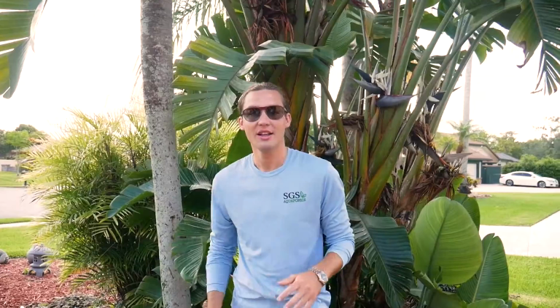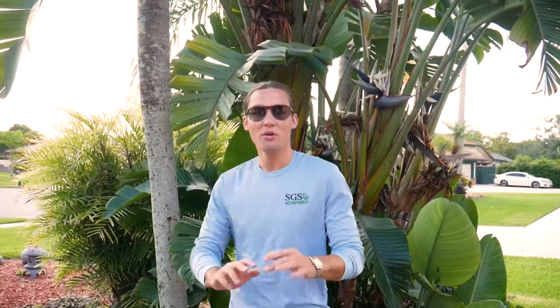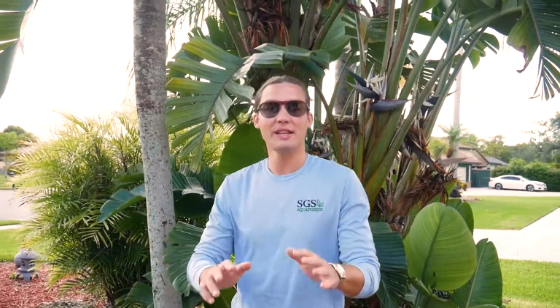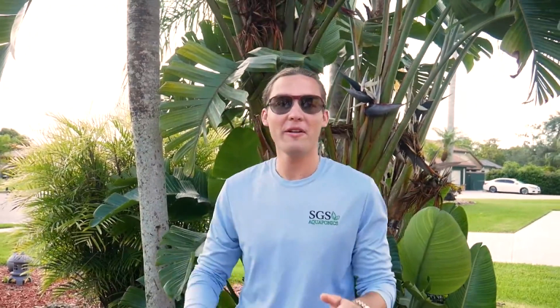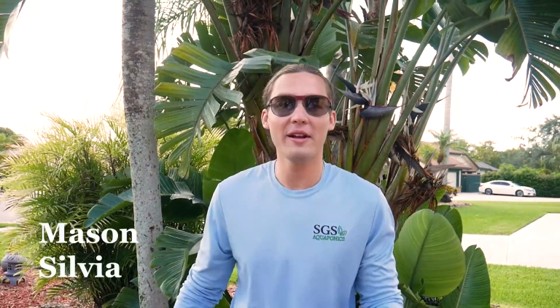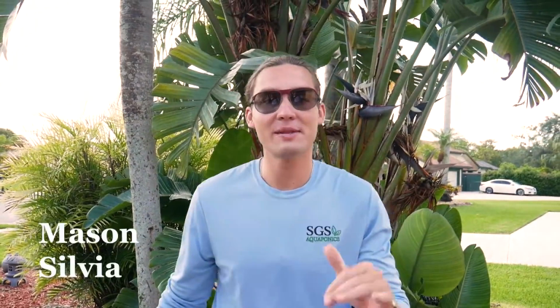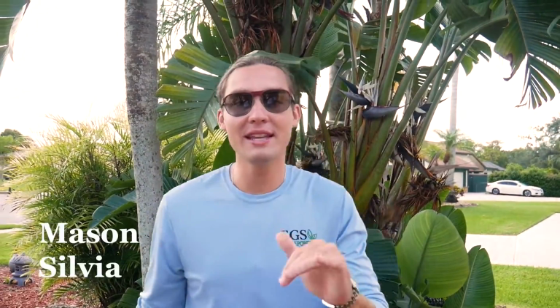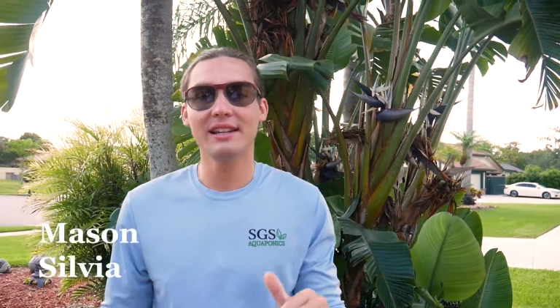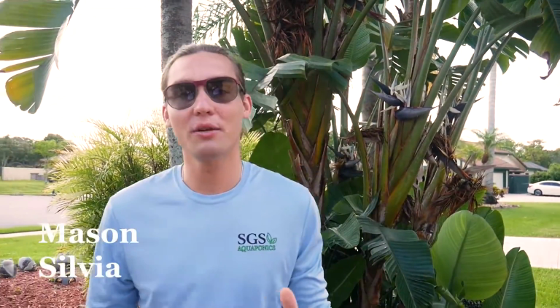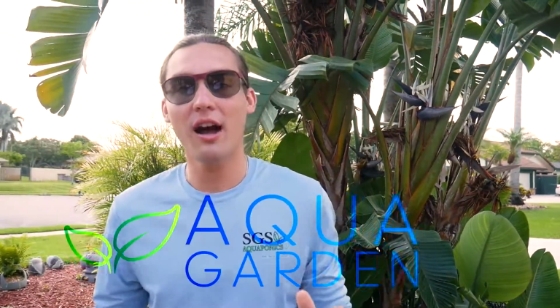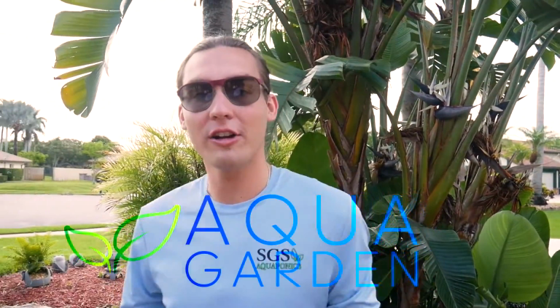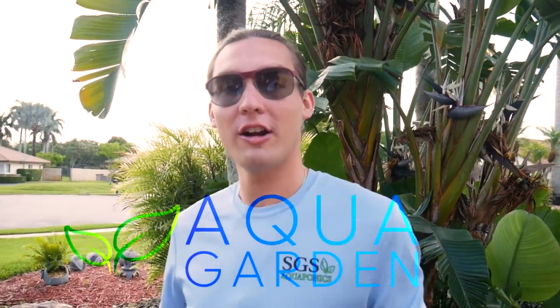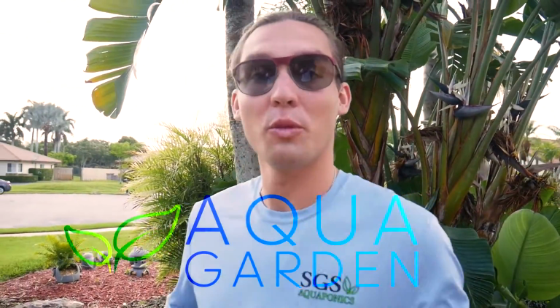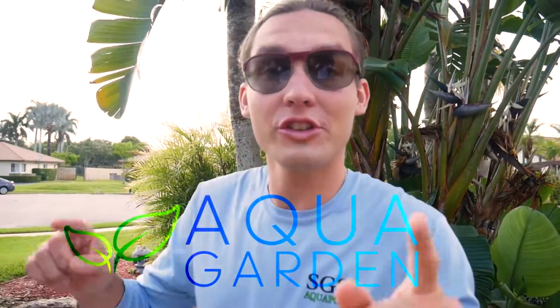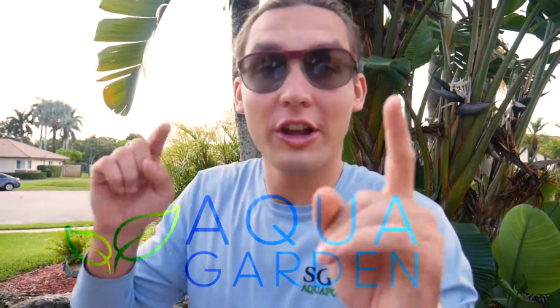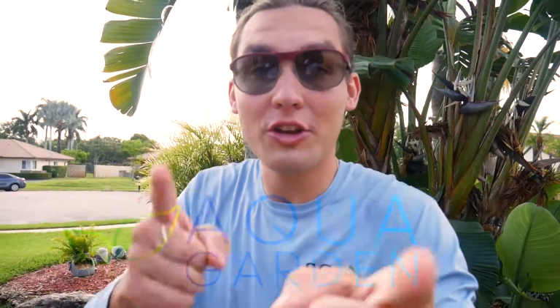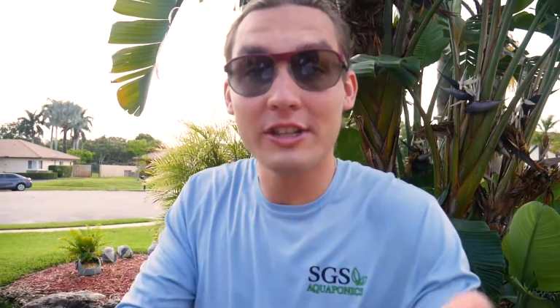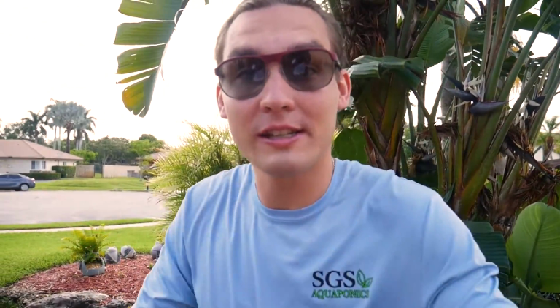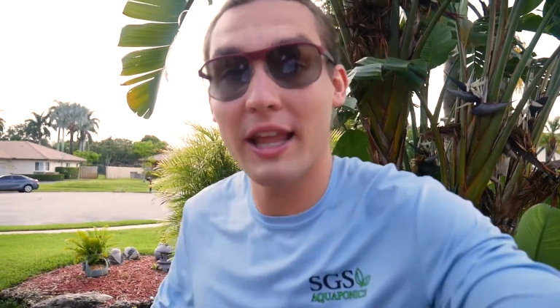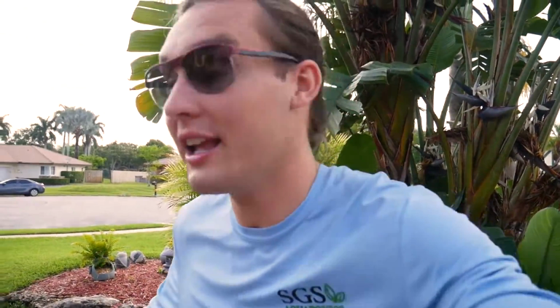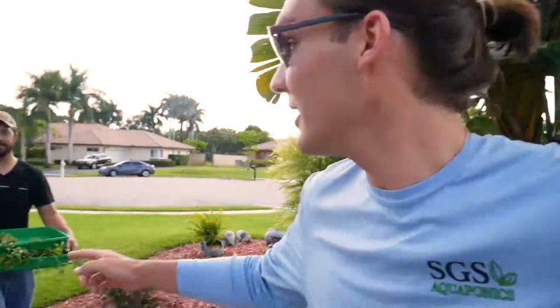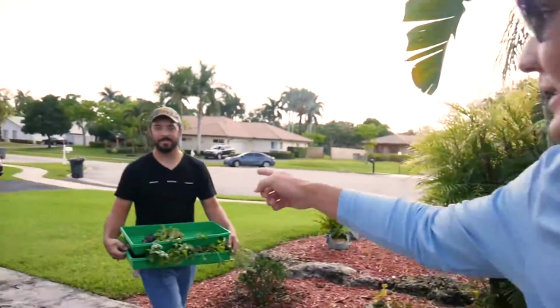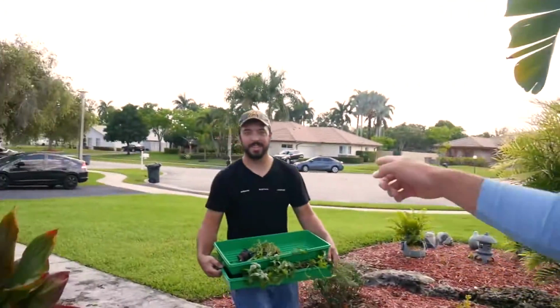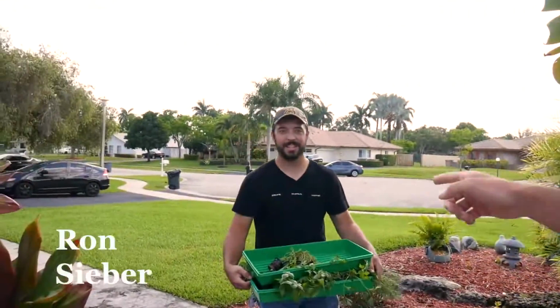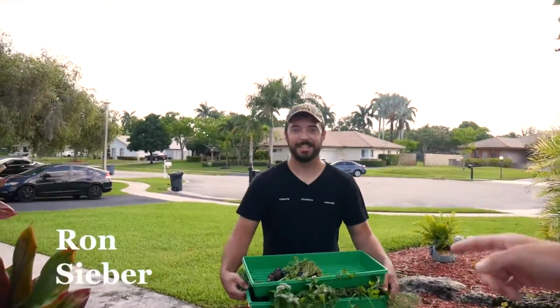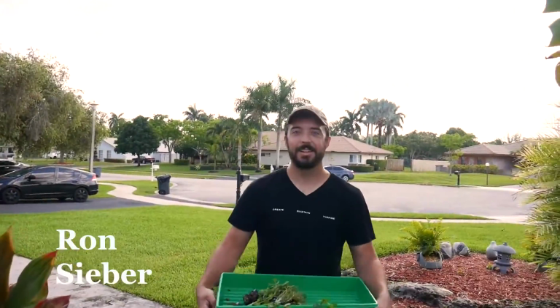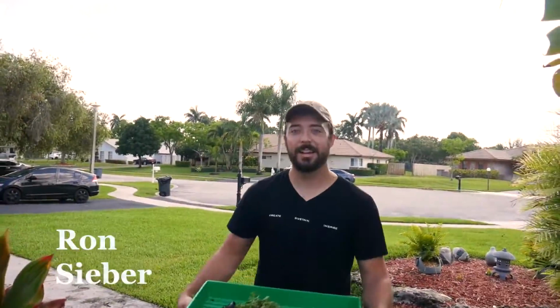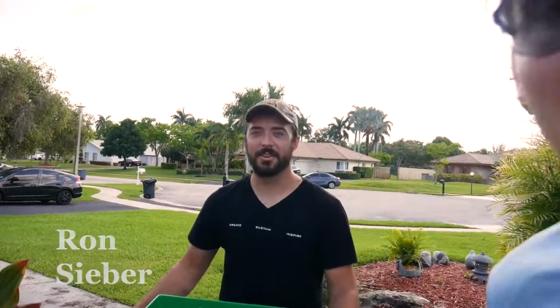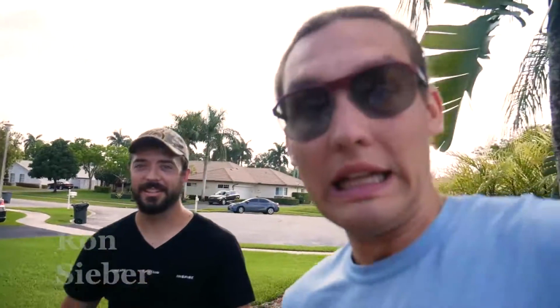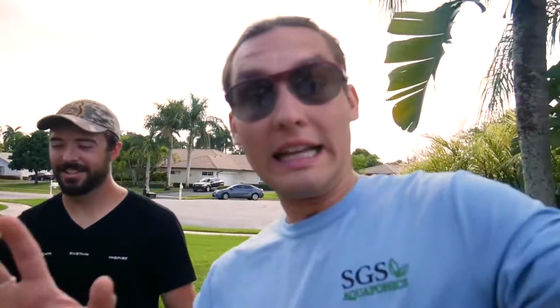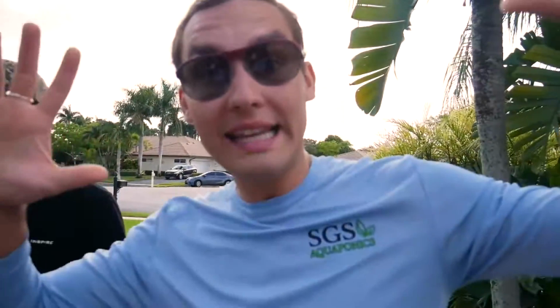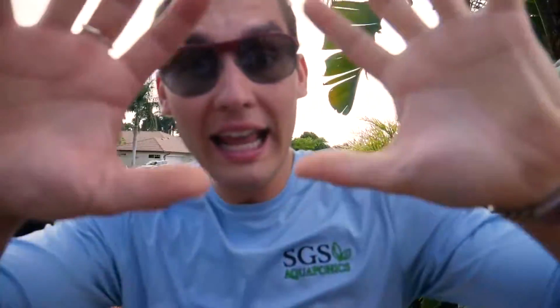What's up everybody? It's Mason here with AkaGarden and we're installing a new system today. Say what's up Ron? How's it going guys? Let's get it!